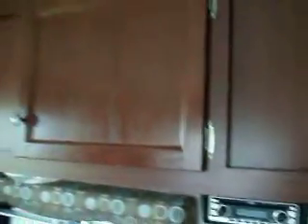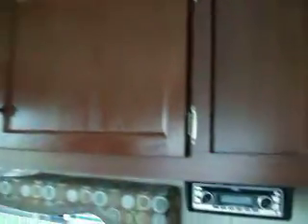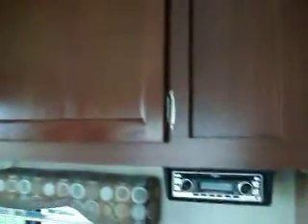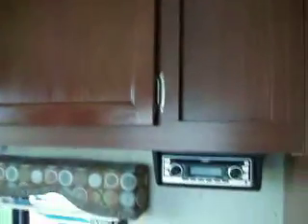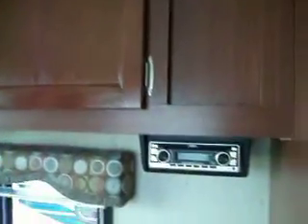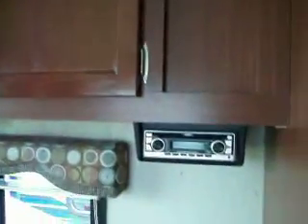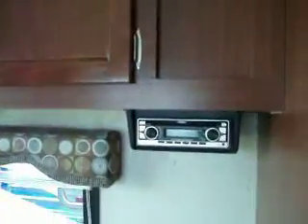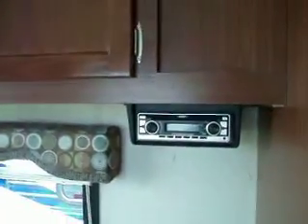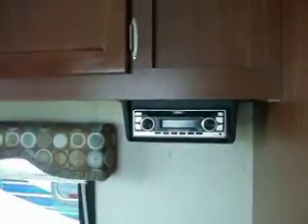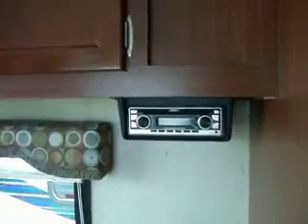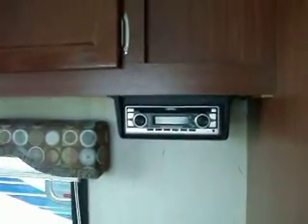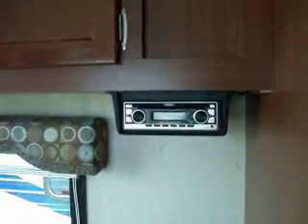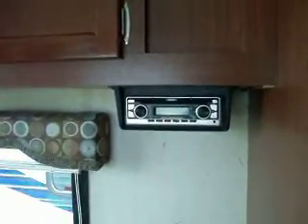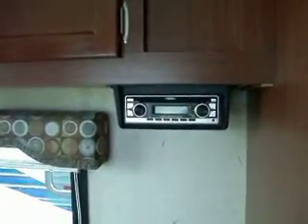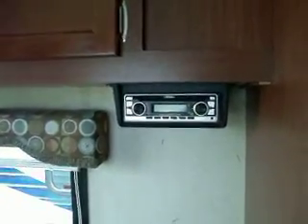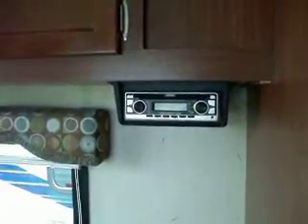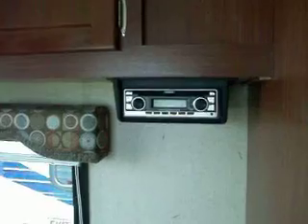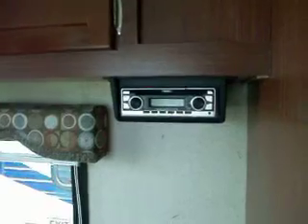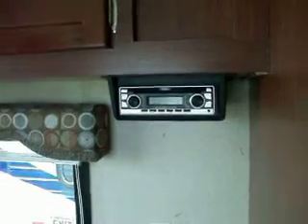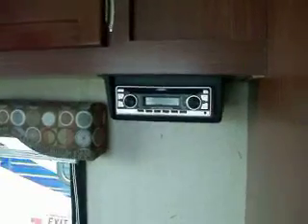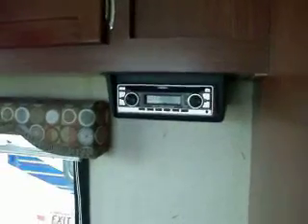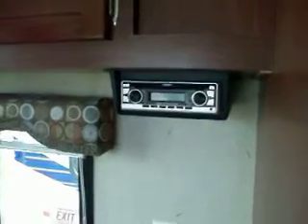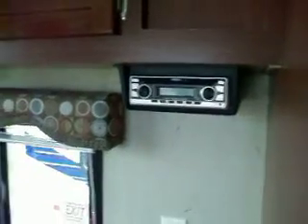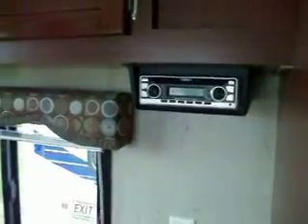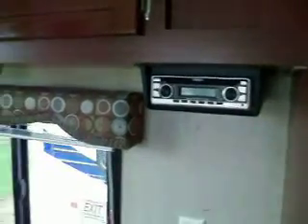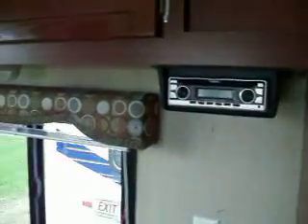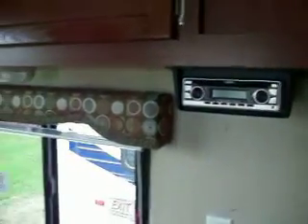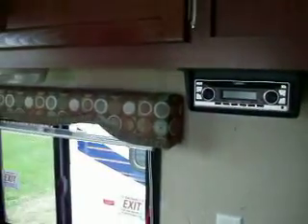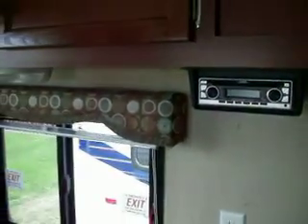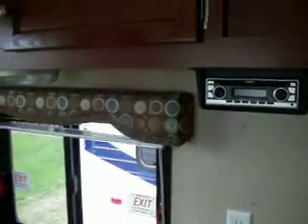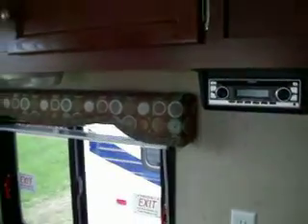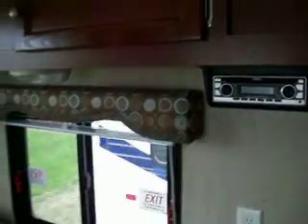There's a stereo with AM/FM/CD and outside speakers.